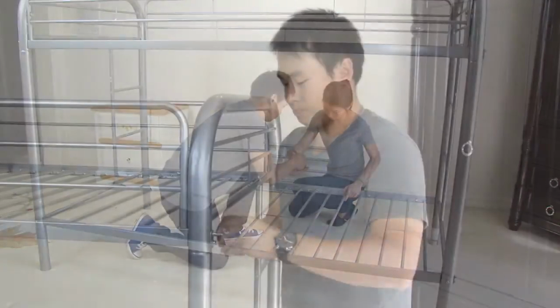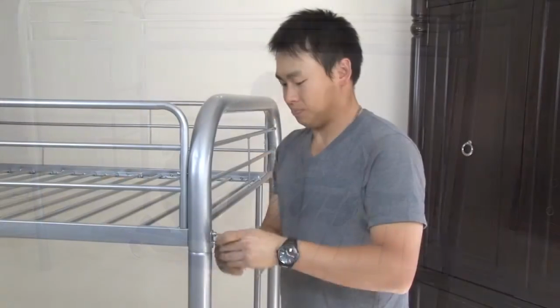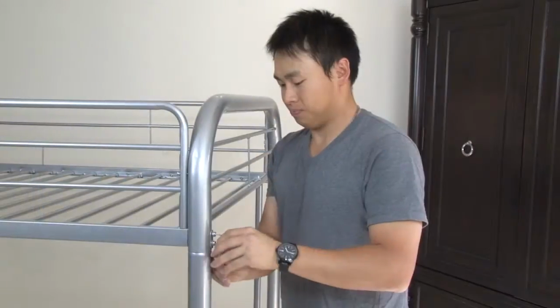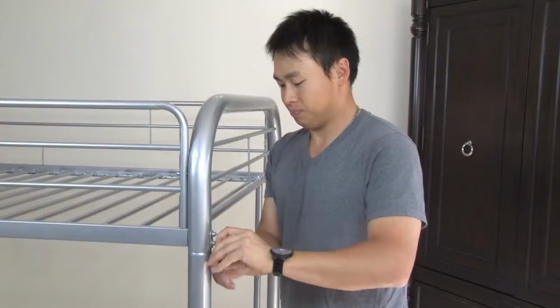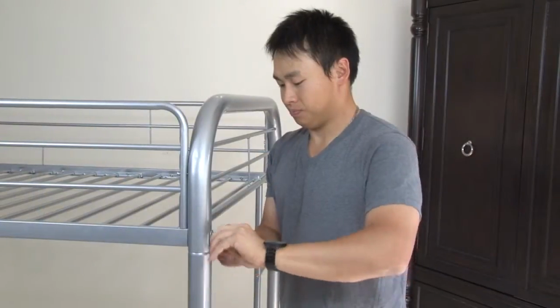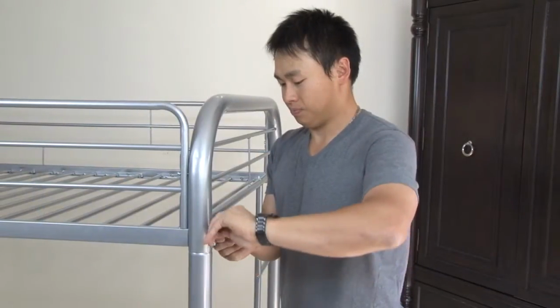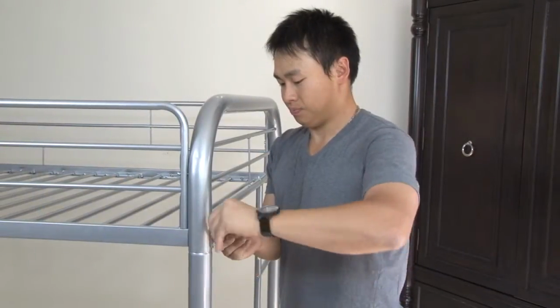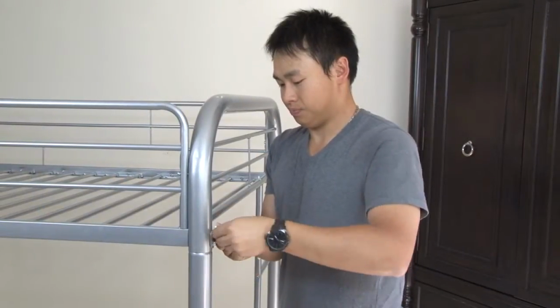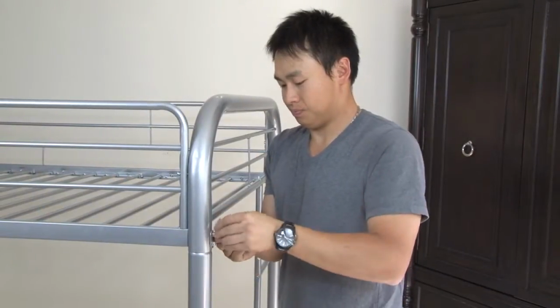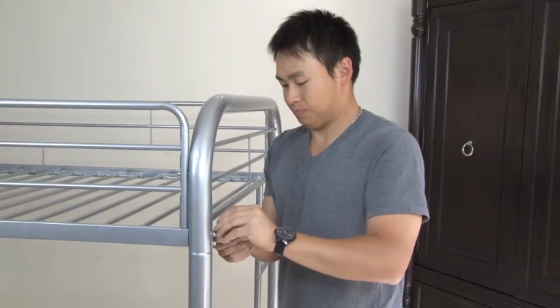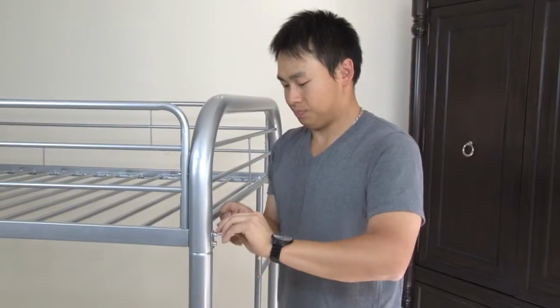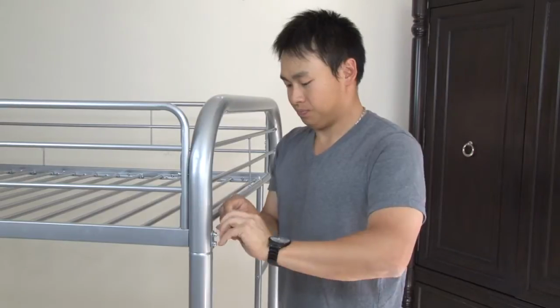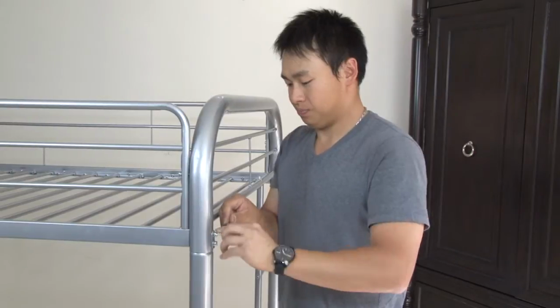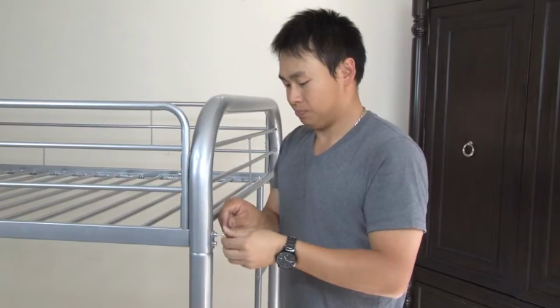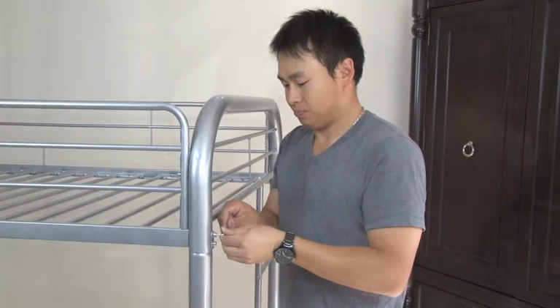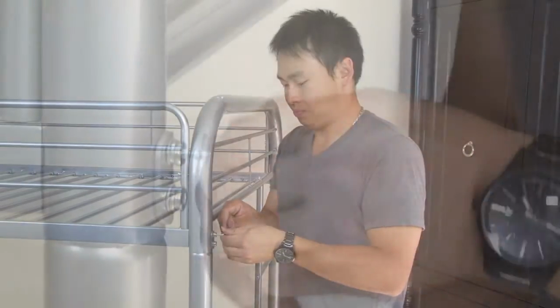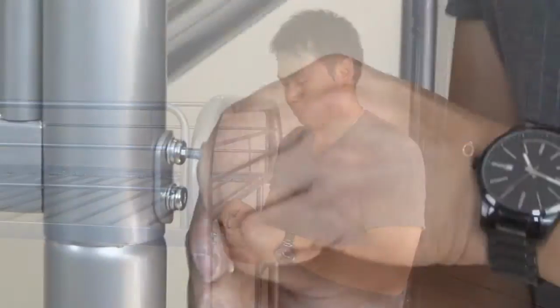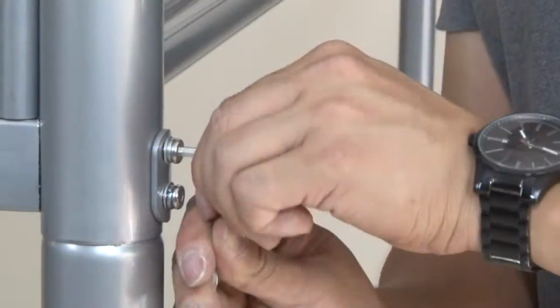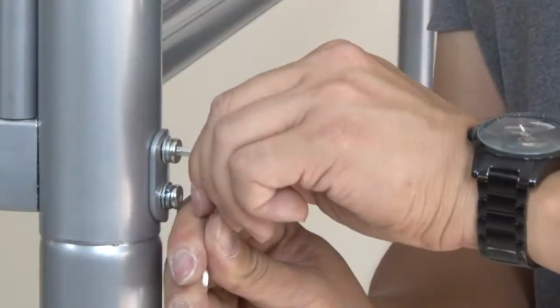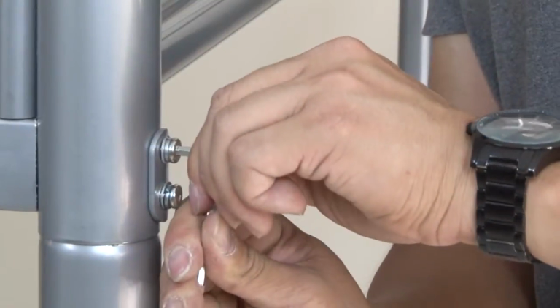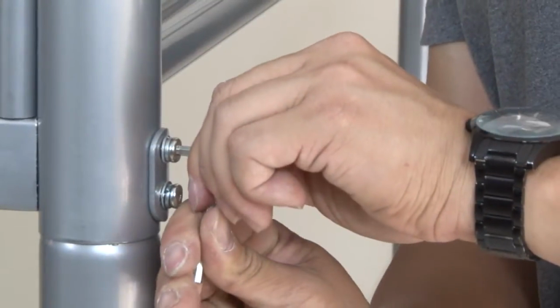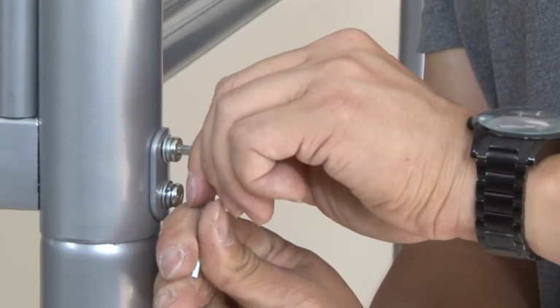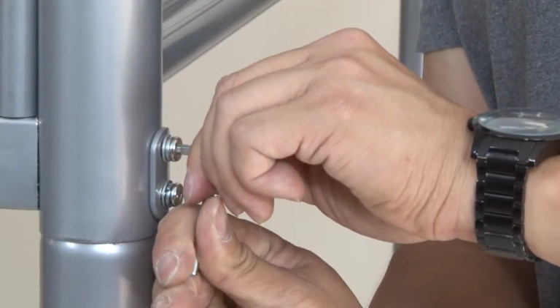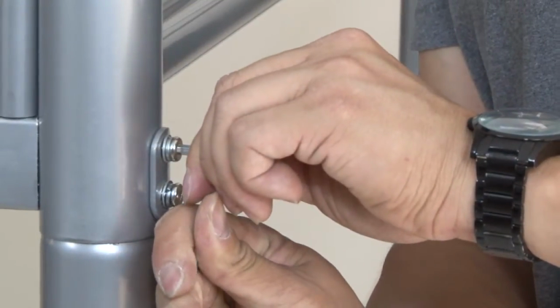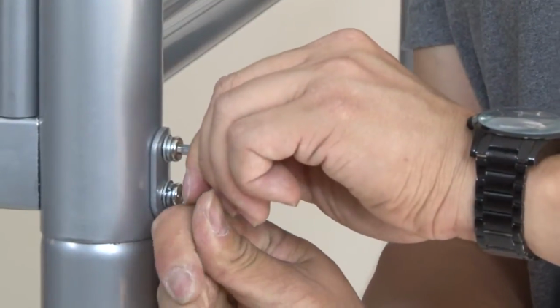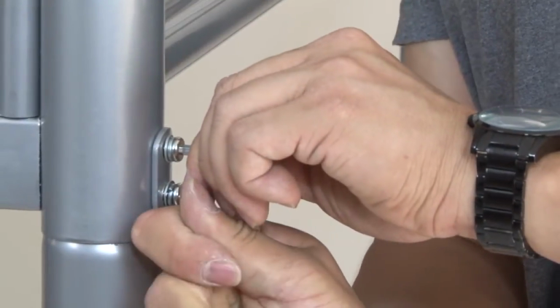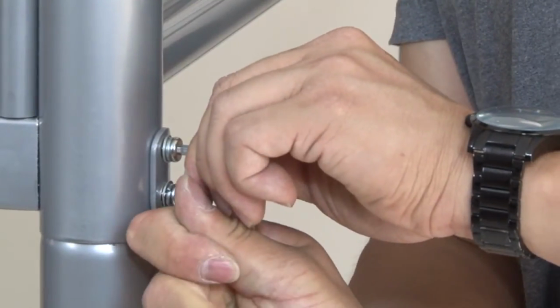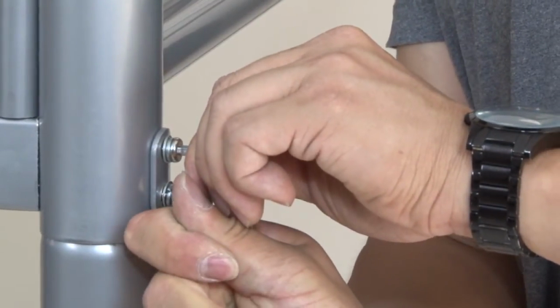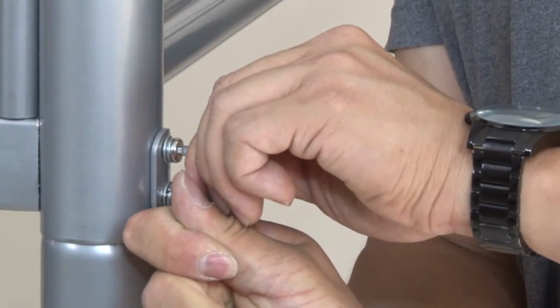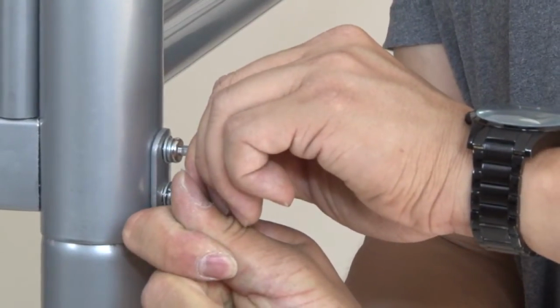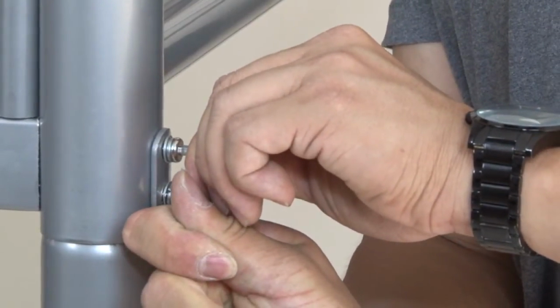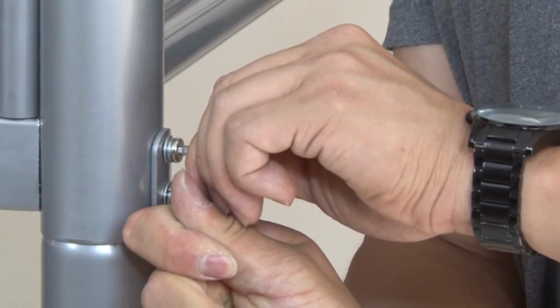Now that all the pieces are assembled, go back and tighten all the screws until they are hand-tight.